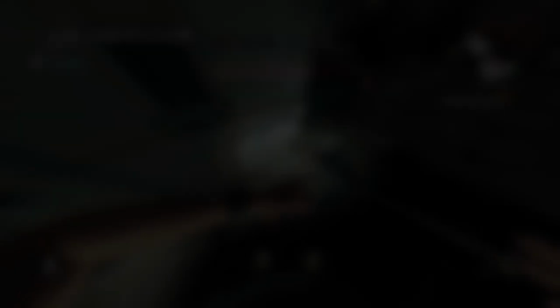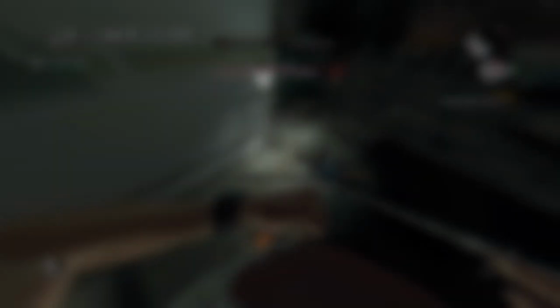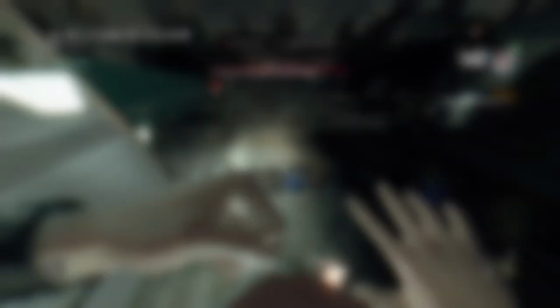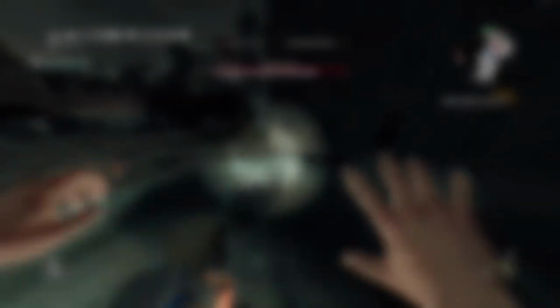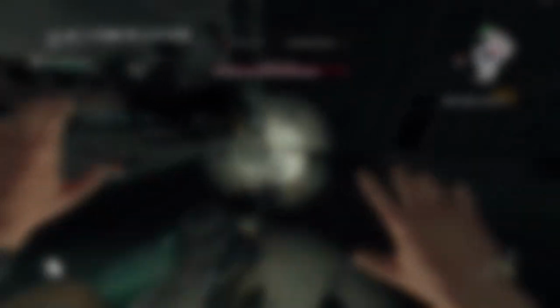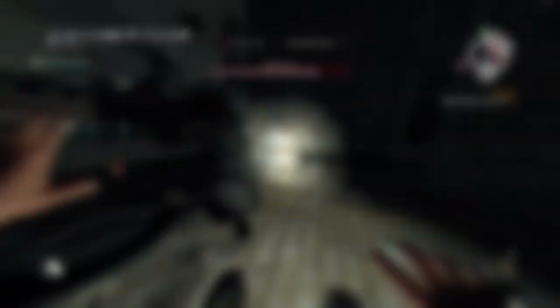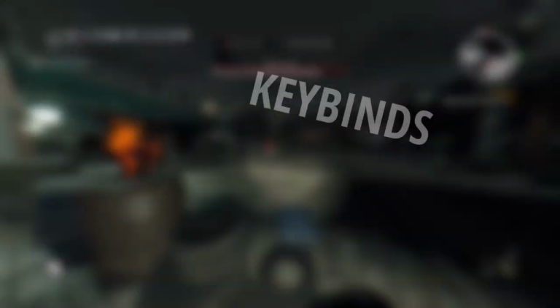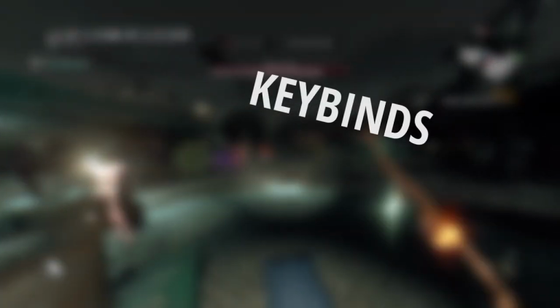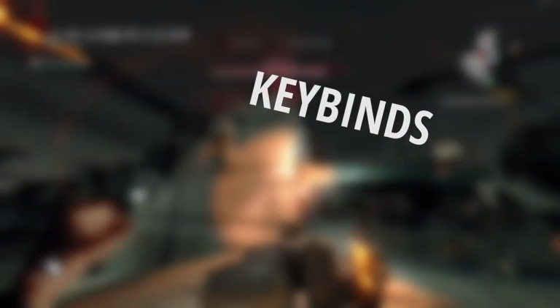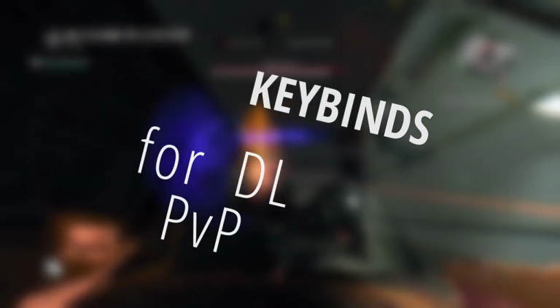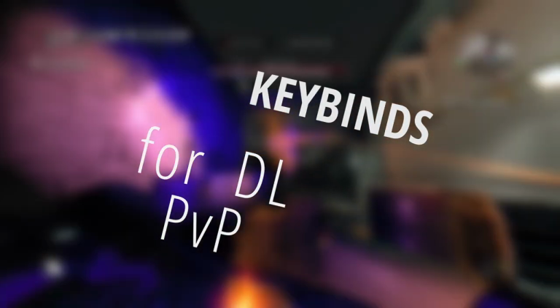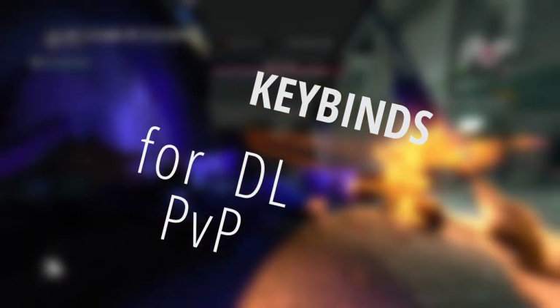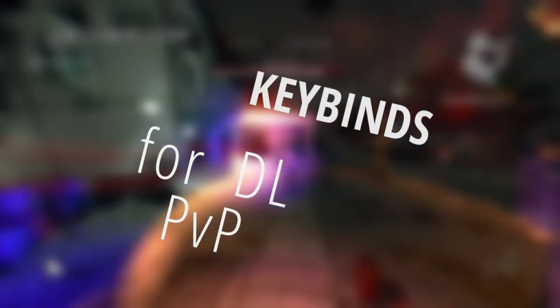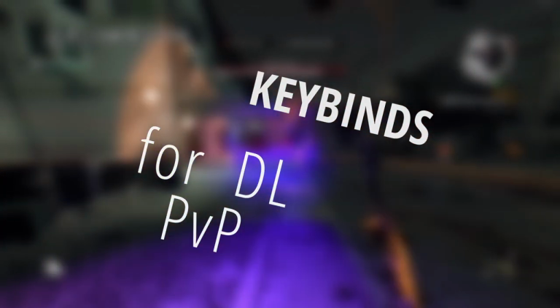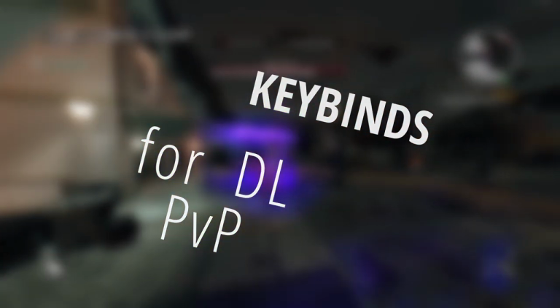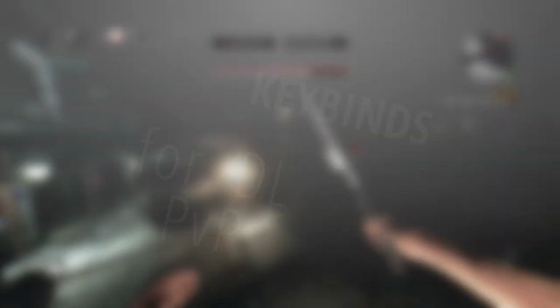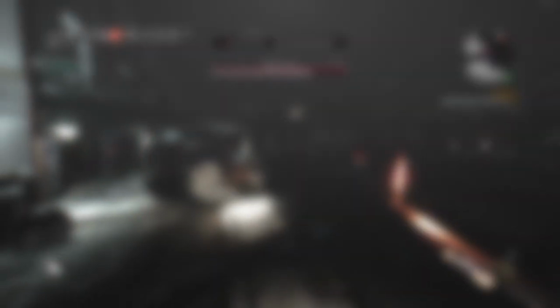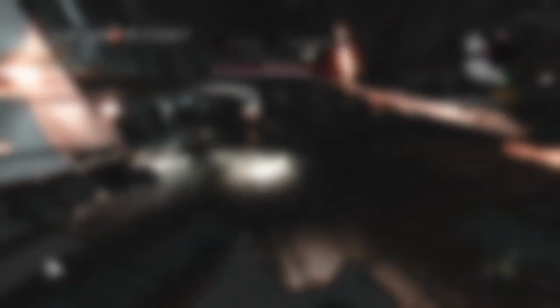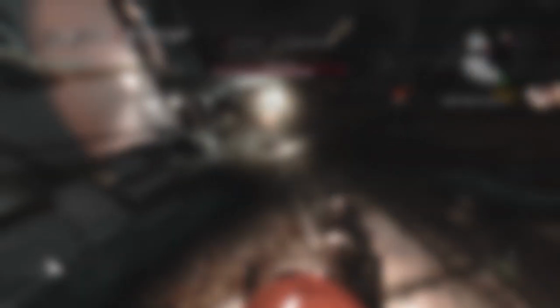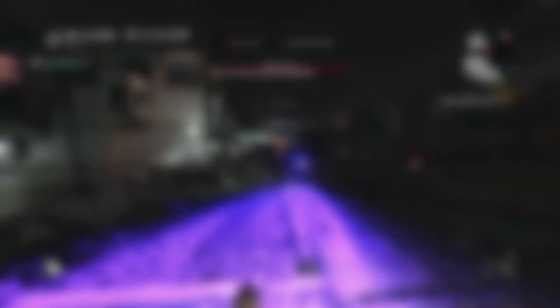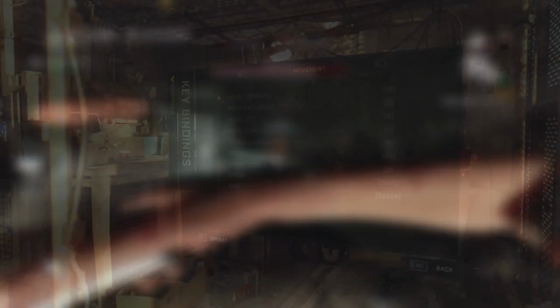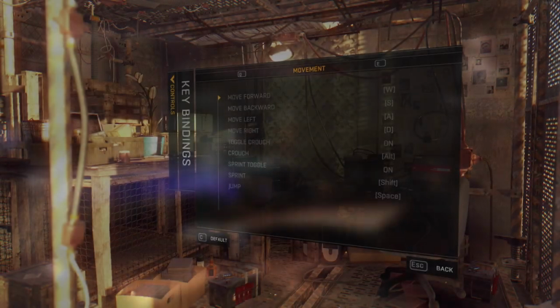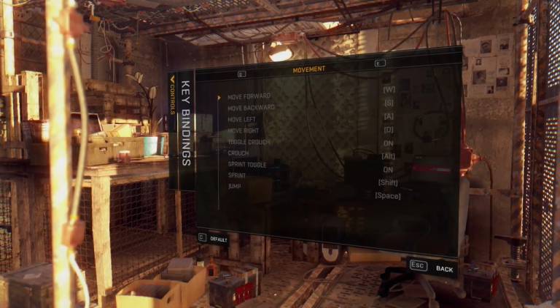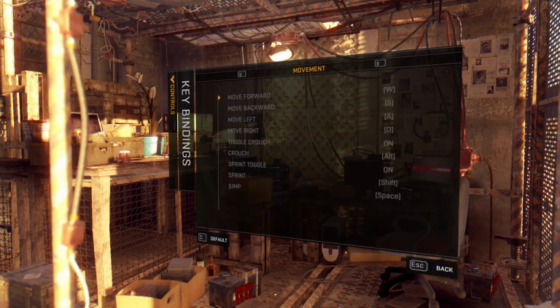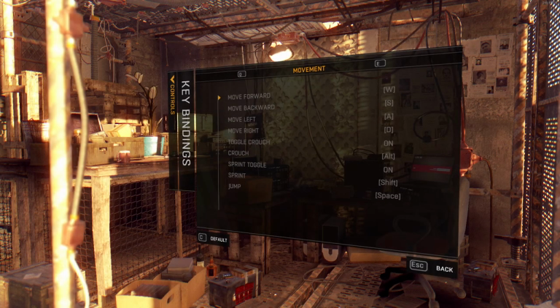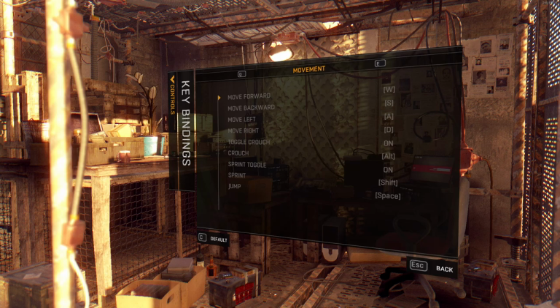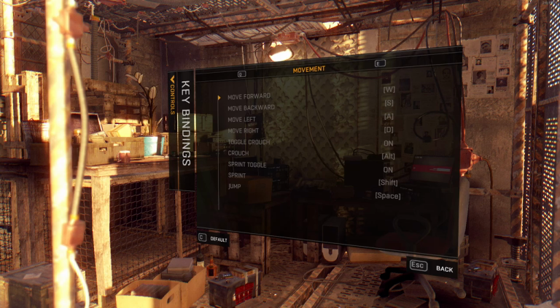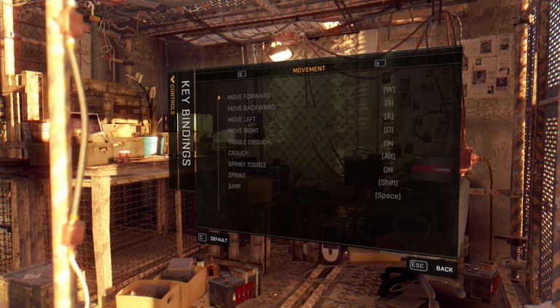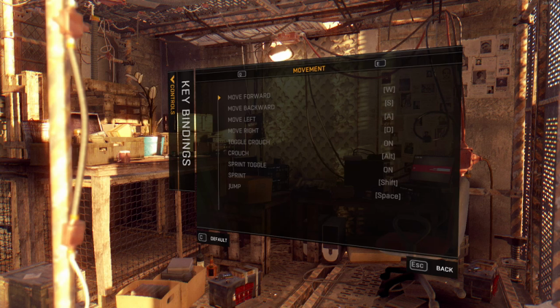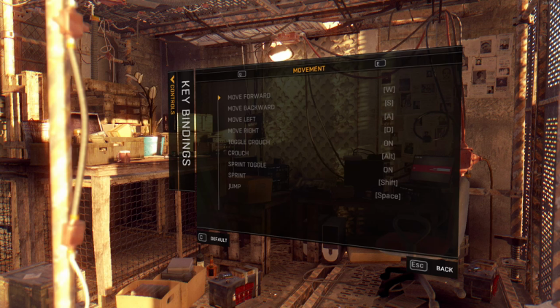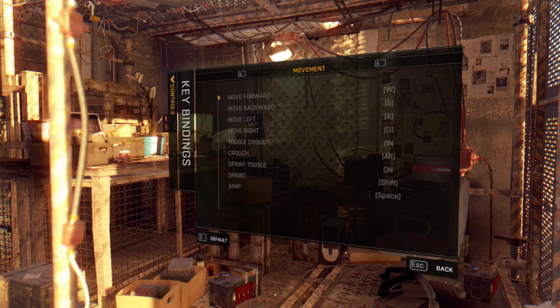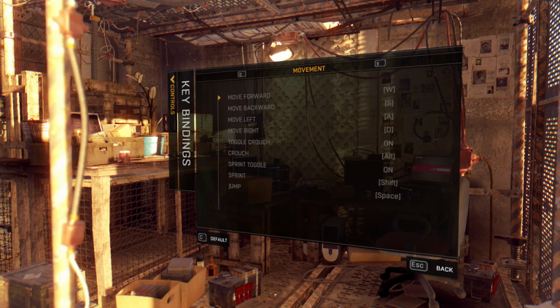Today I'll show you my keybinds for the multiplayer mode. Let's start off with human. First tab, movement.